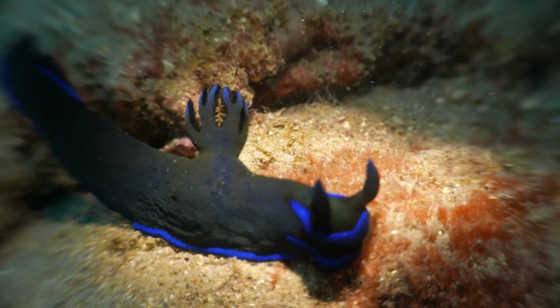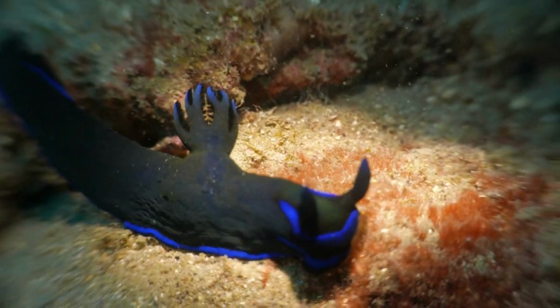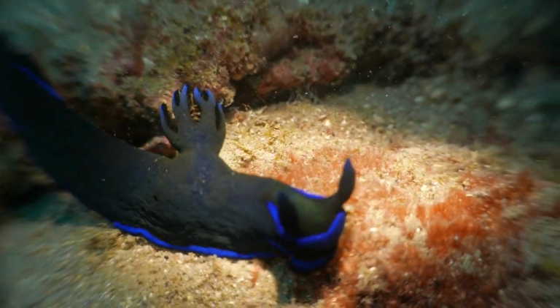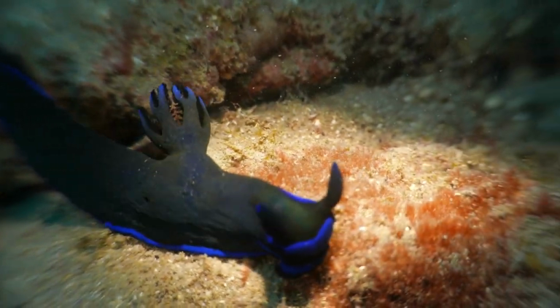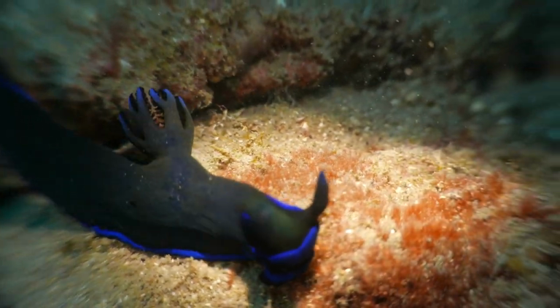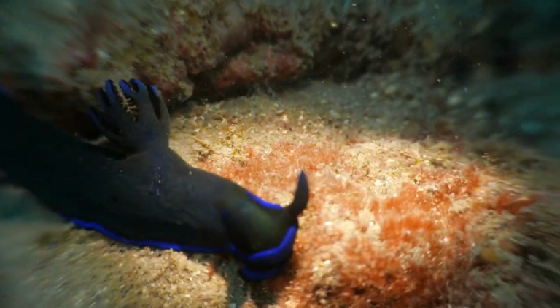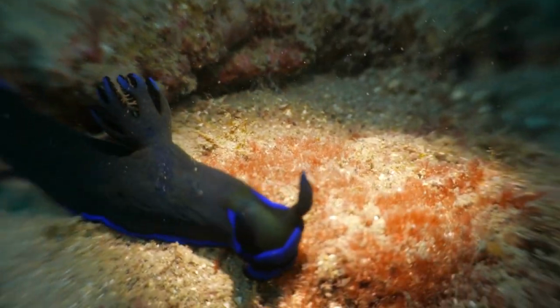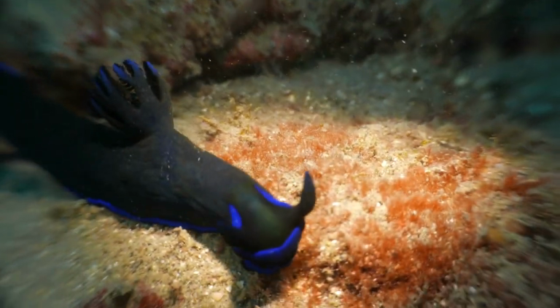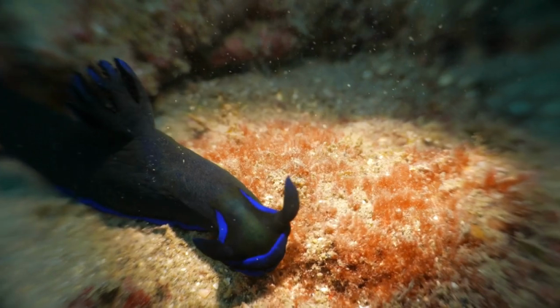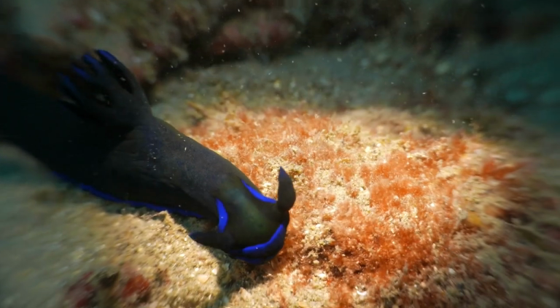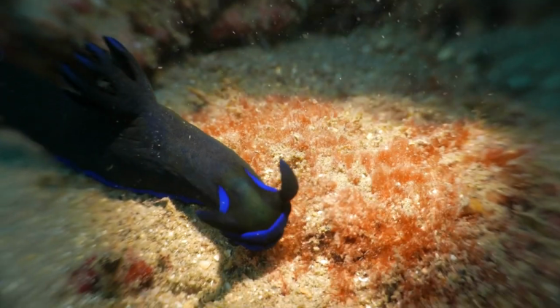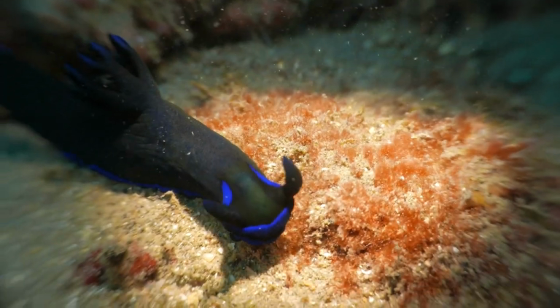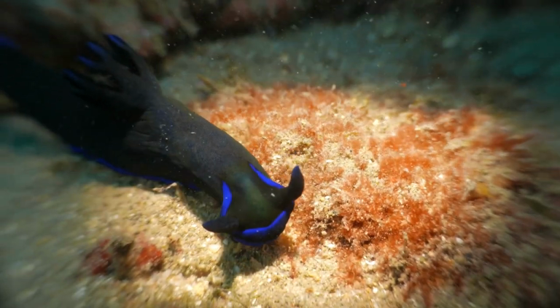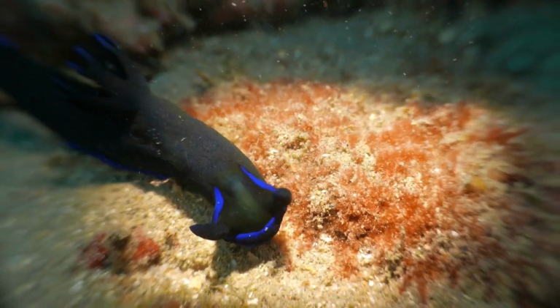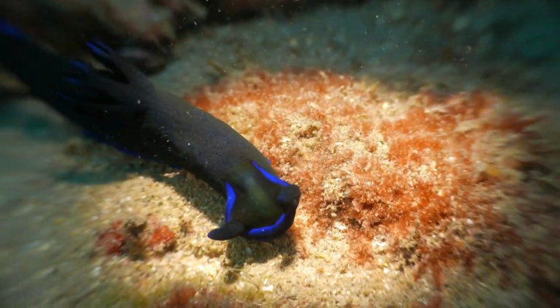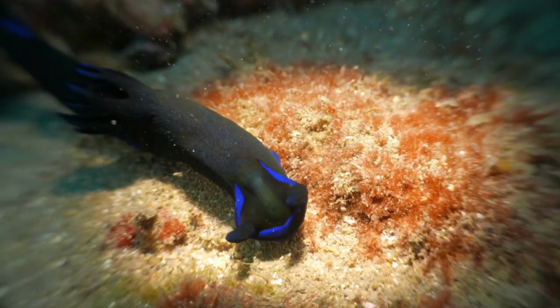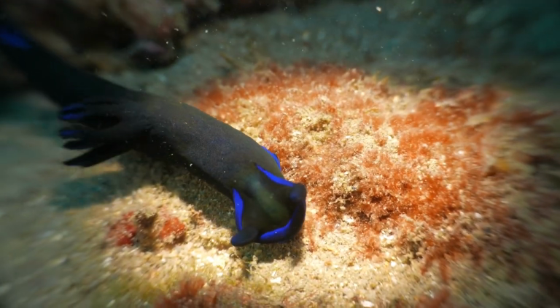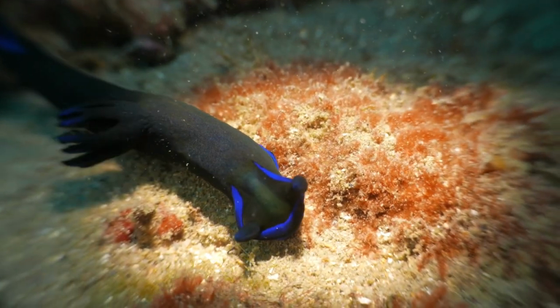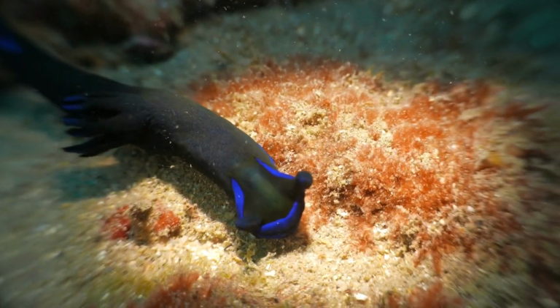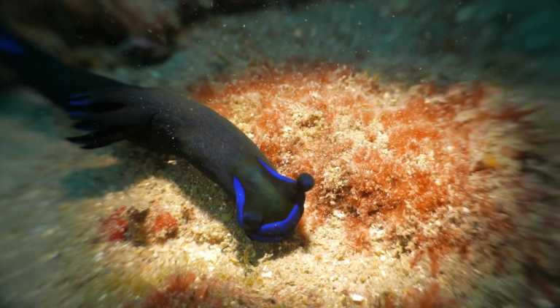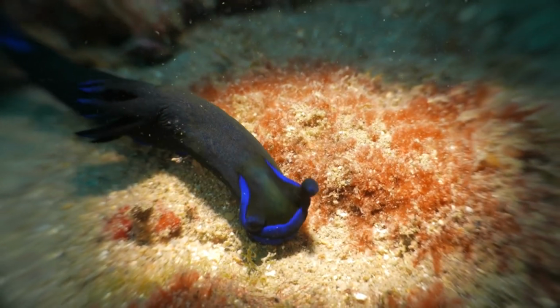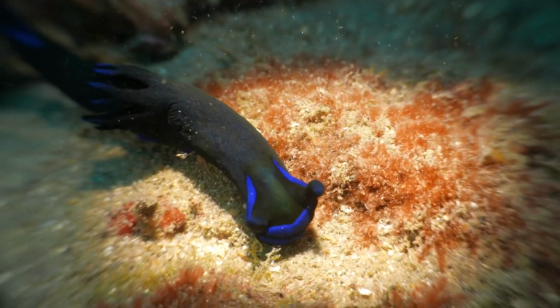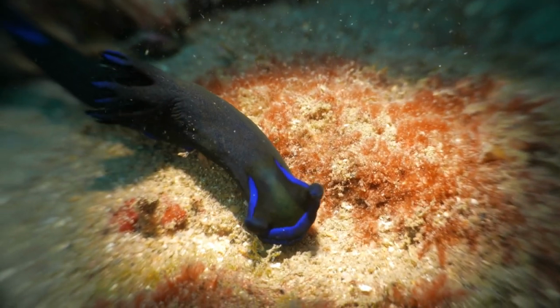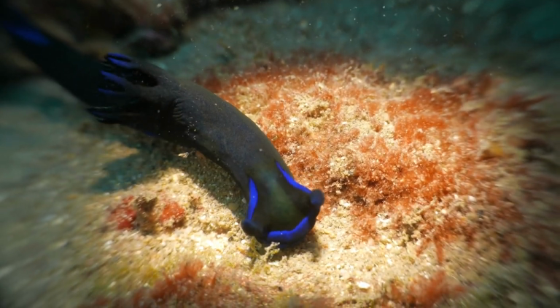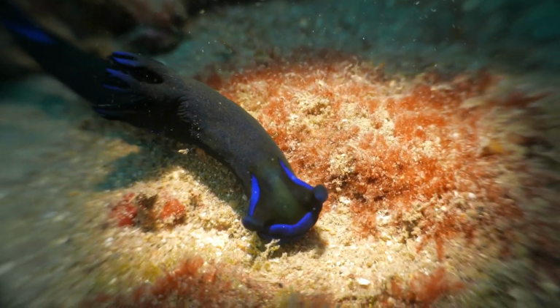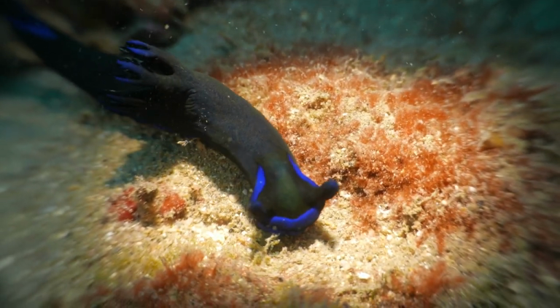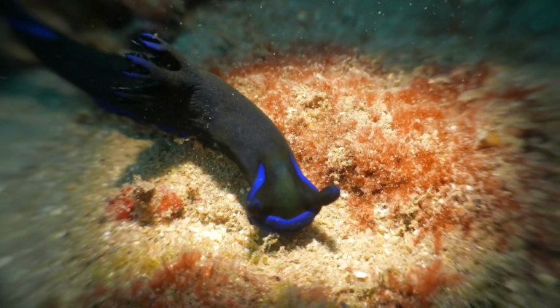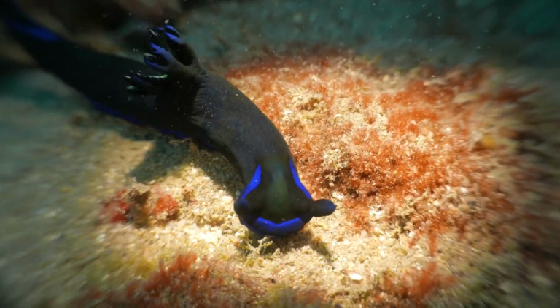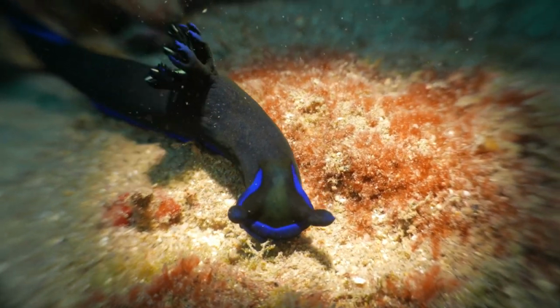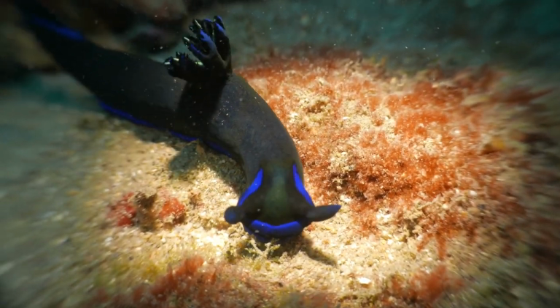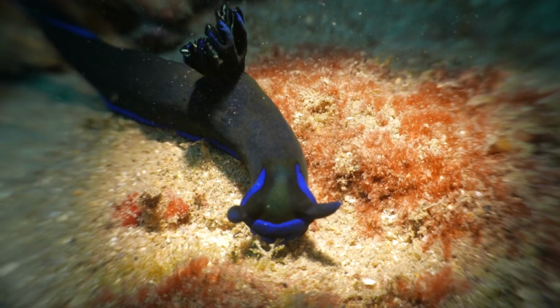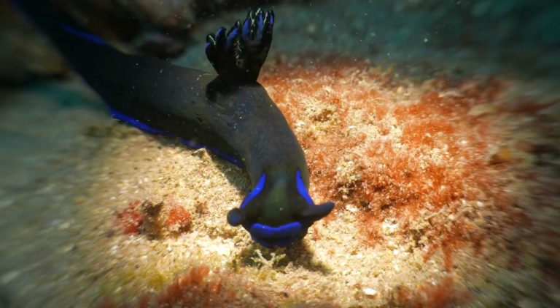Some nudibranch species can even take toxins from their food, such as sea sponges, and store them in their bodies as a defense.